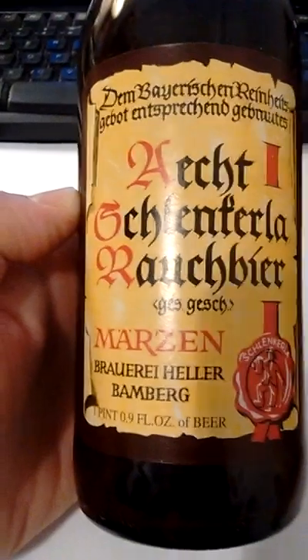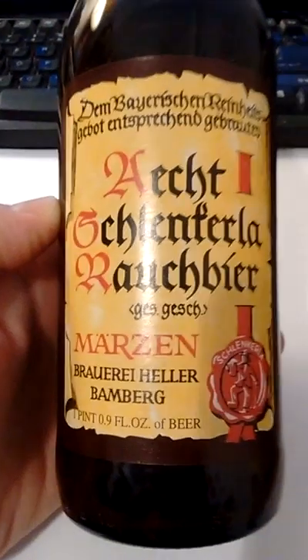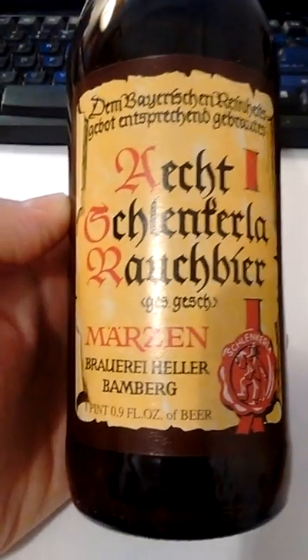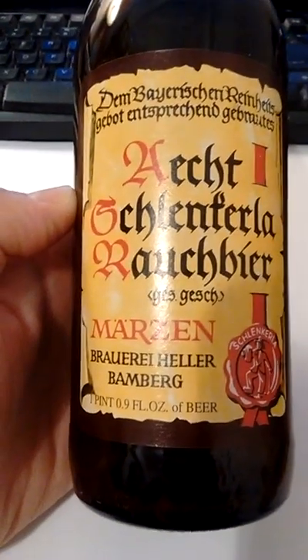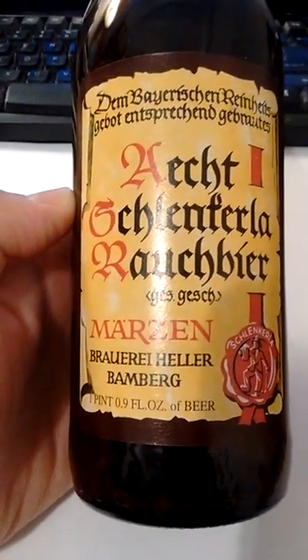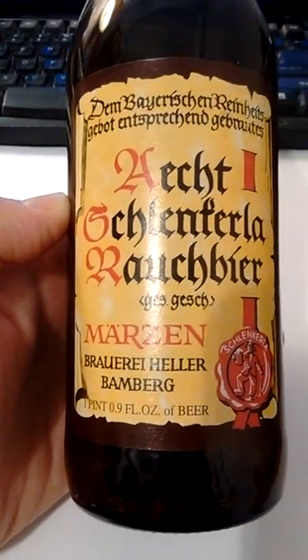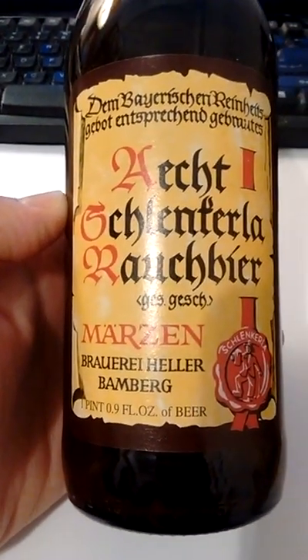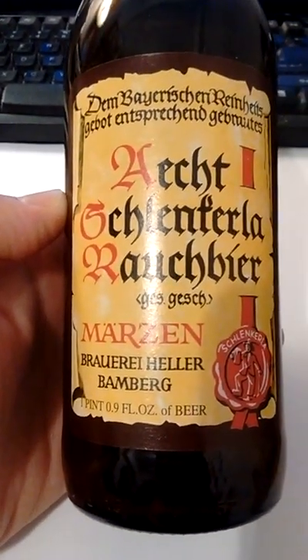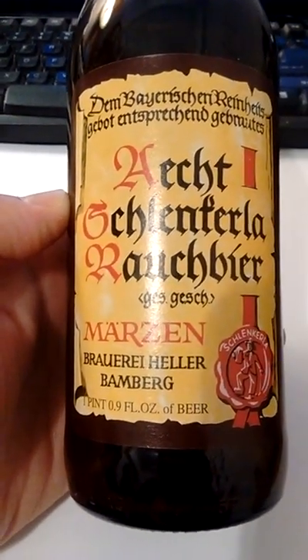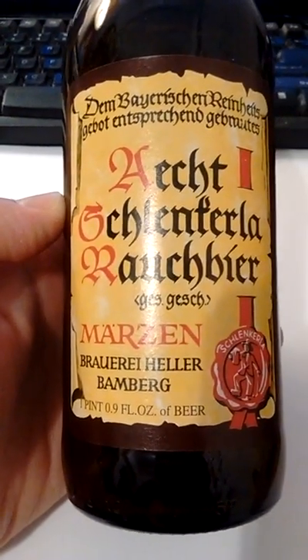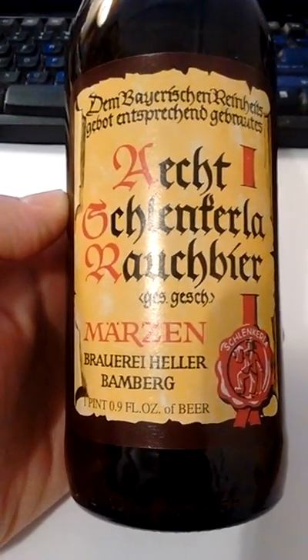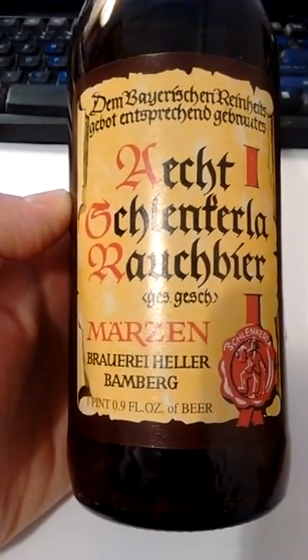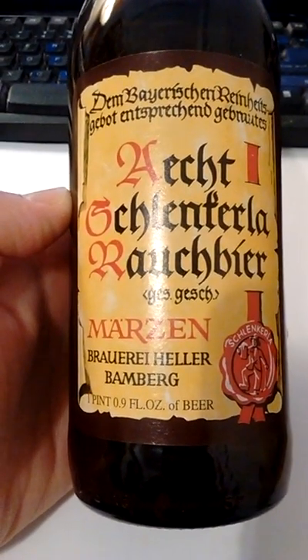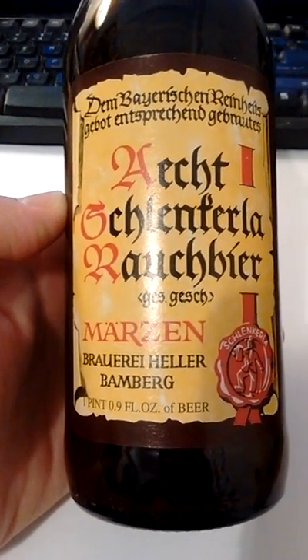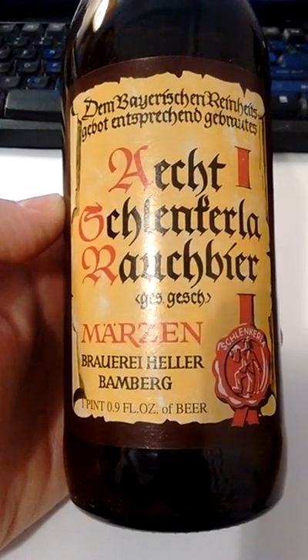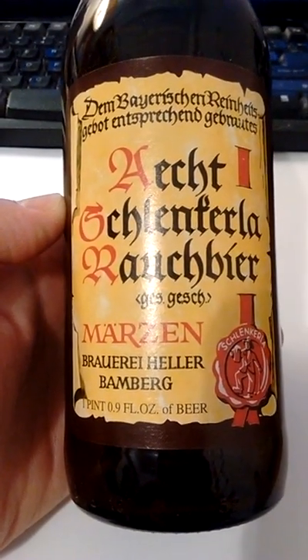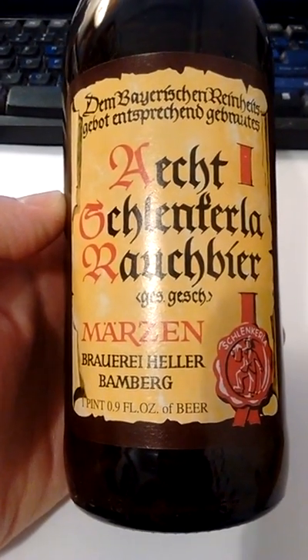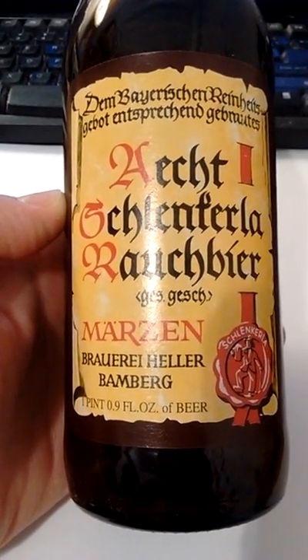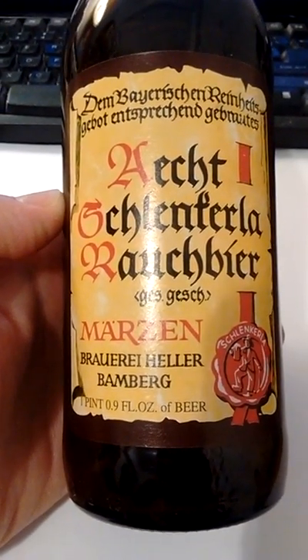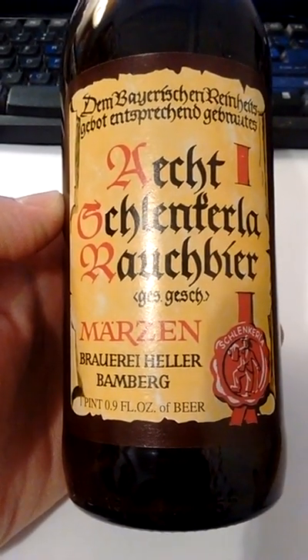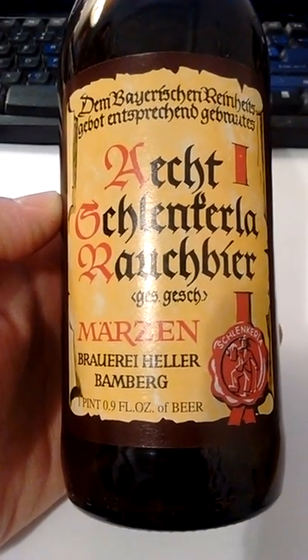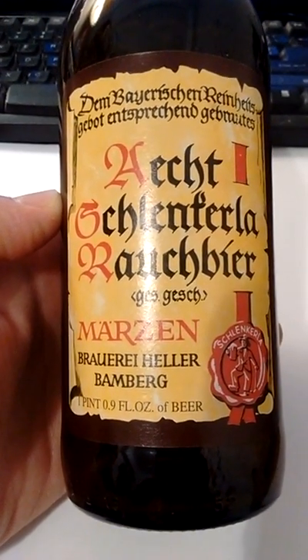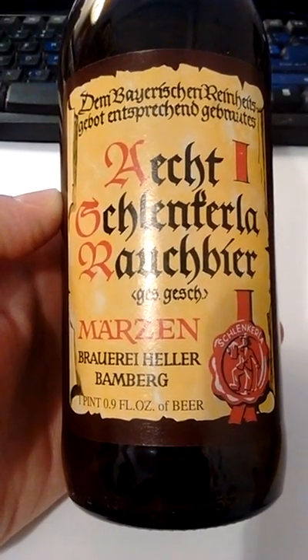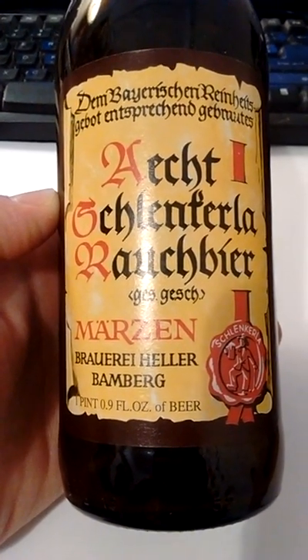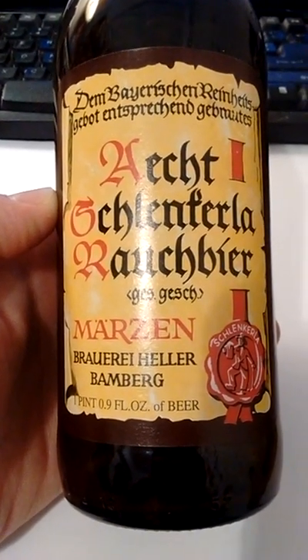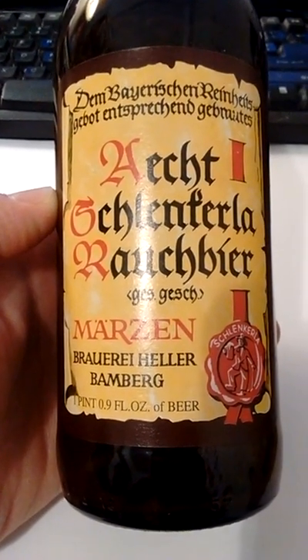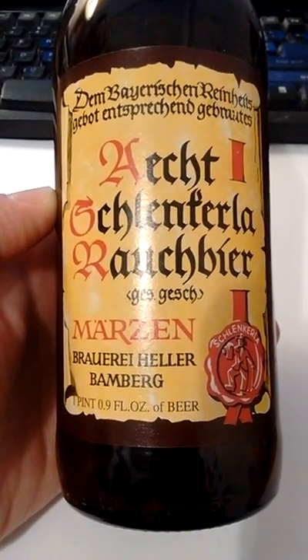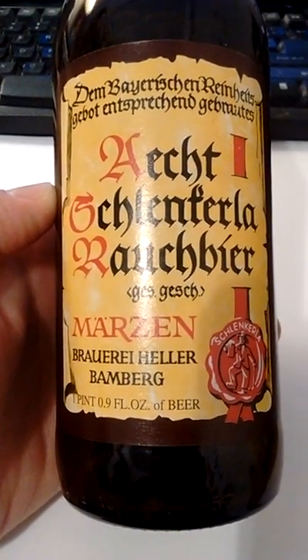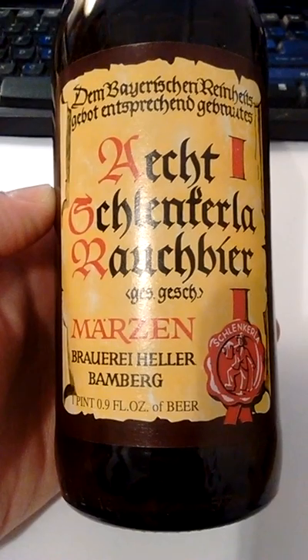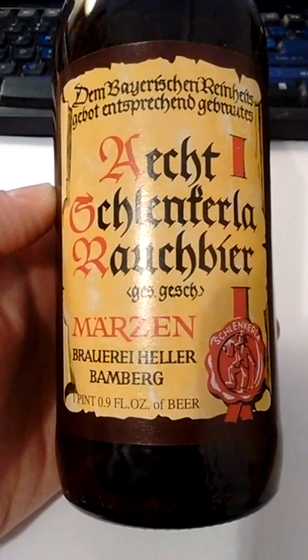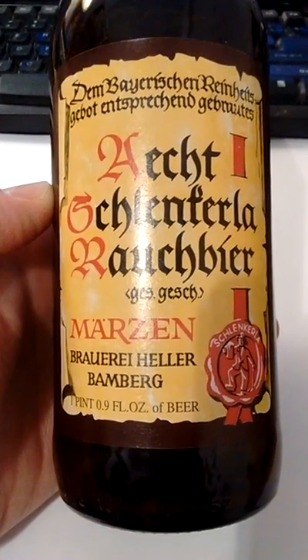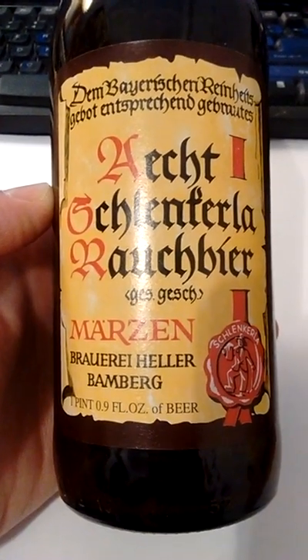I'm going to make this short and sweet. This is a Rauchbeer, or smoked beer.